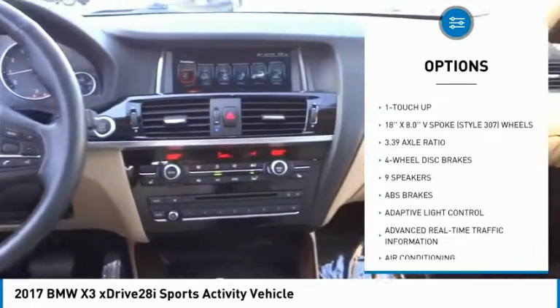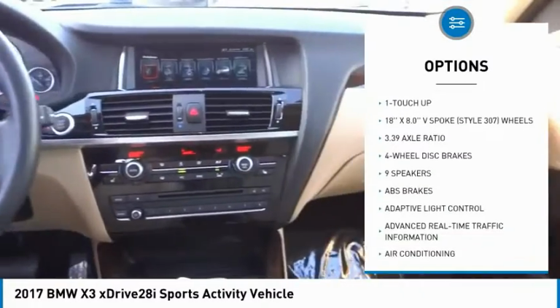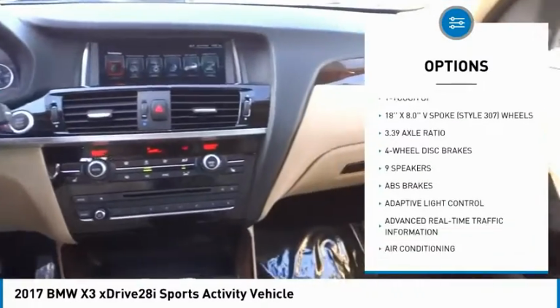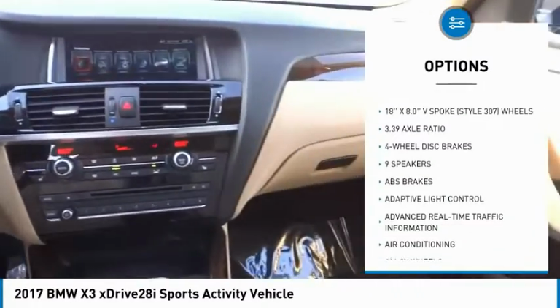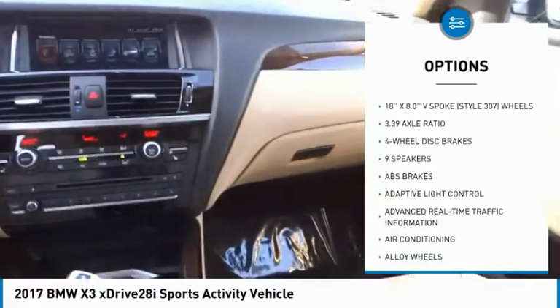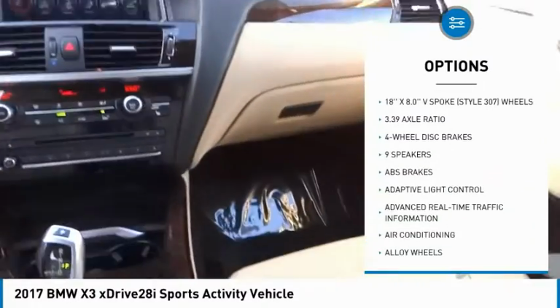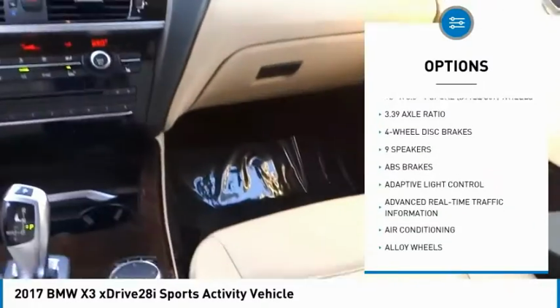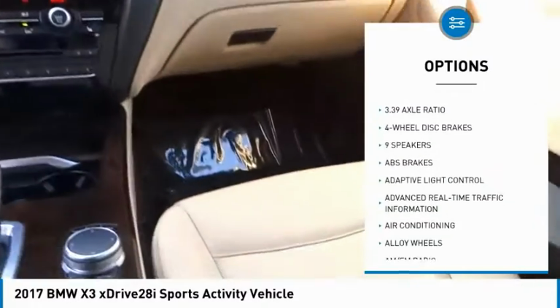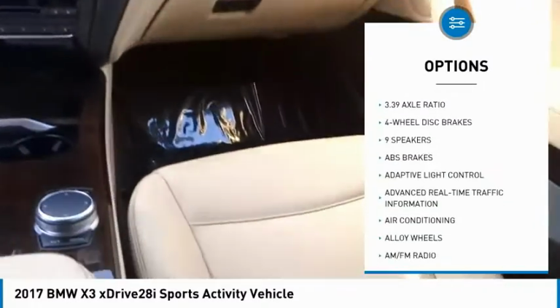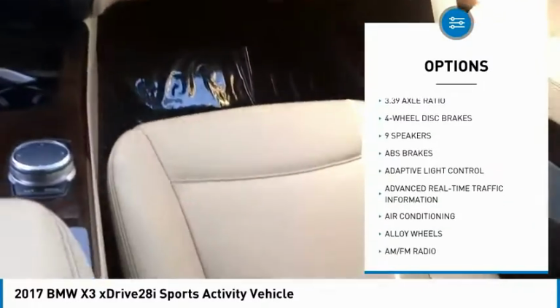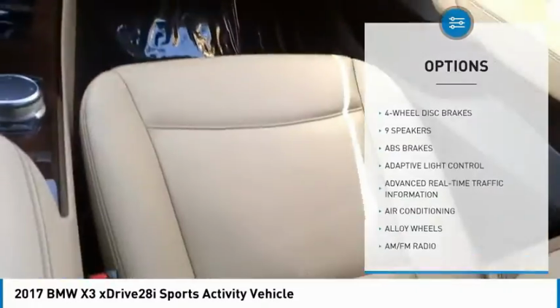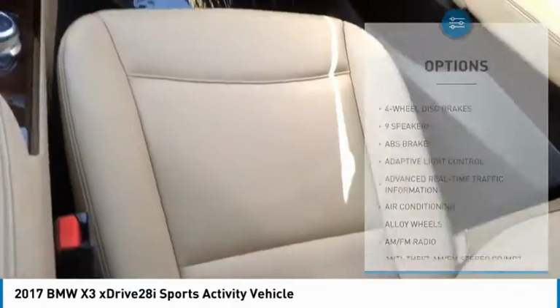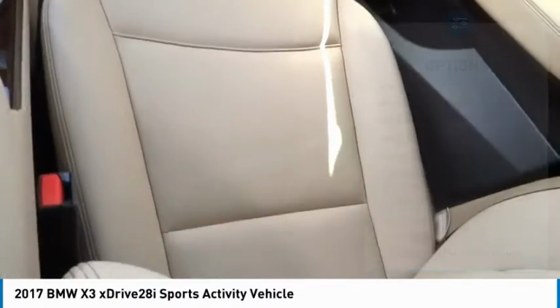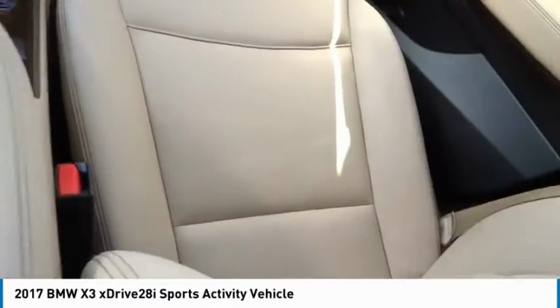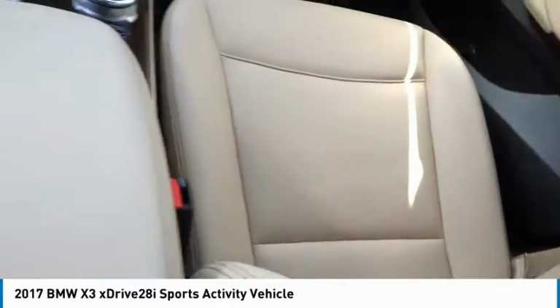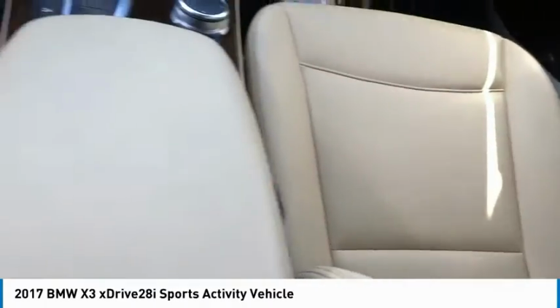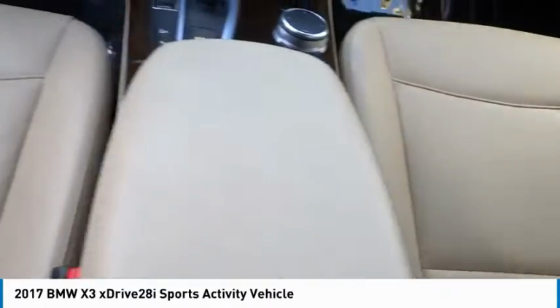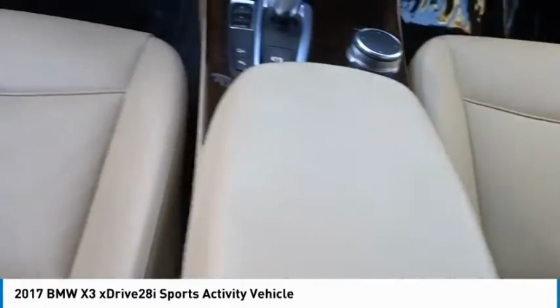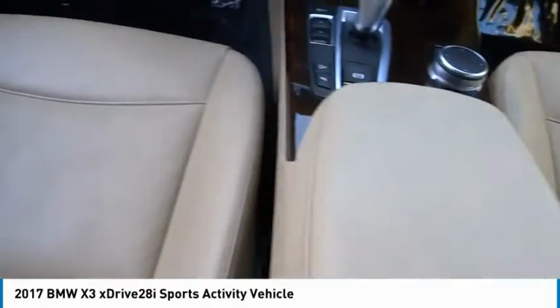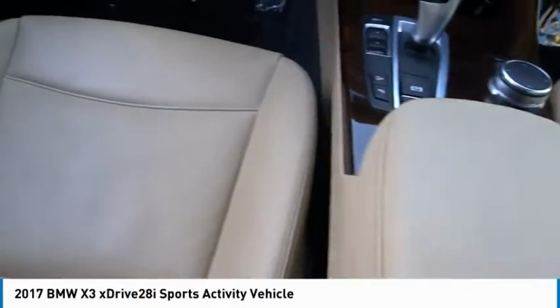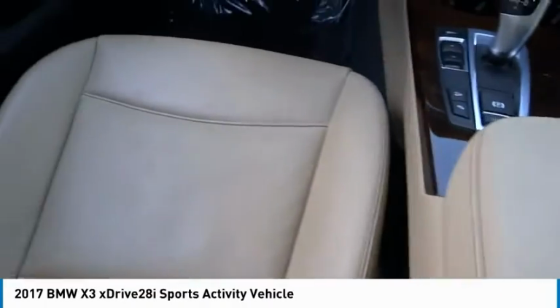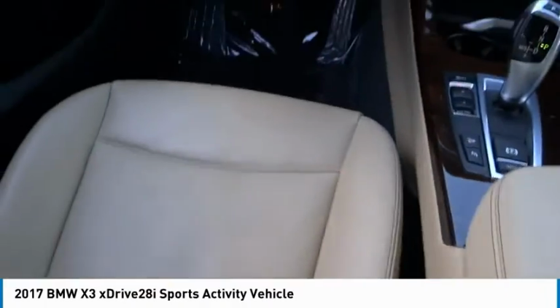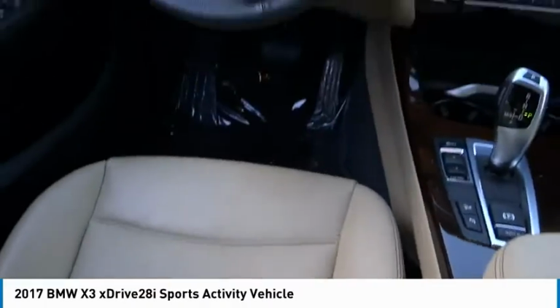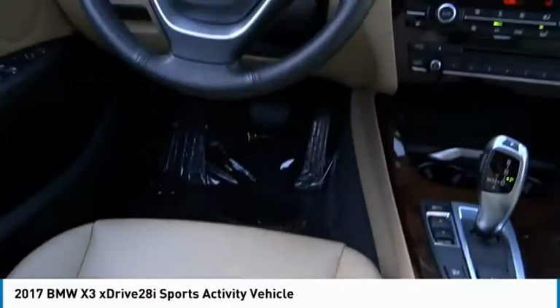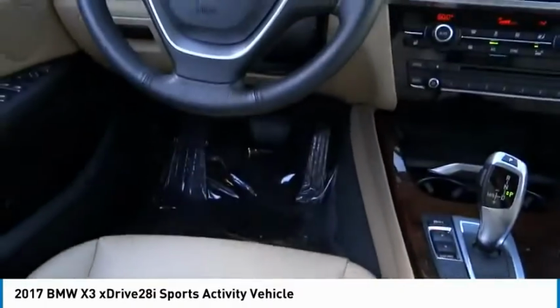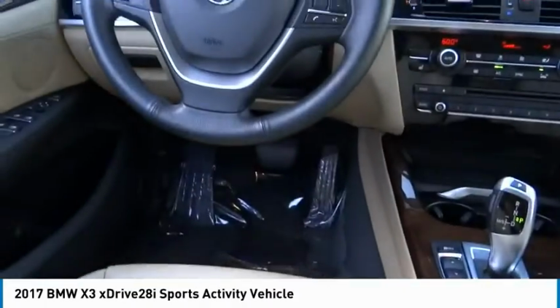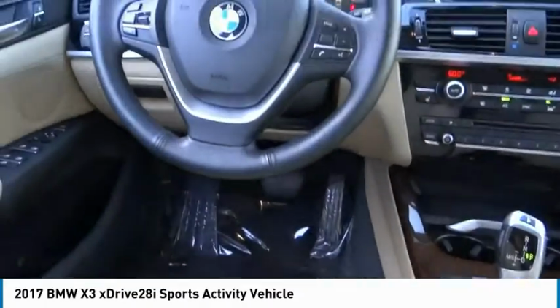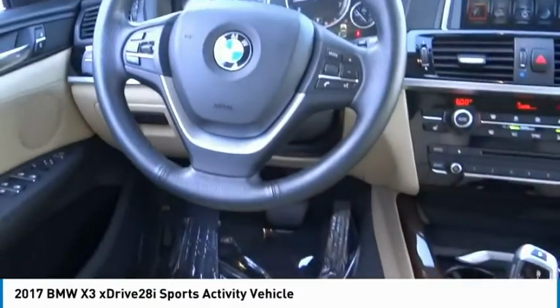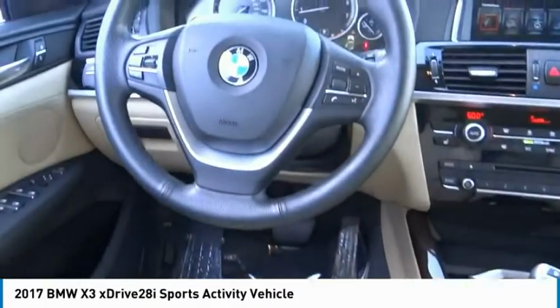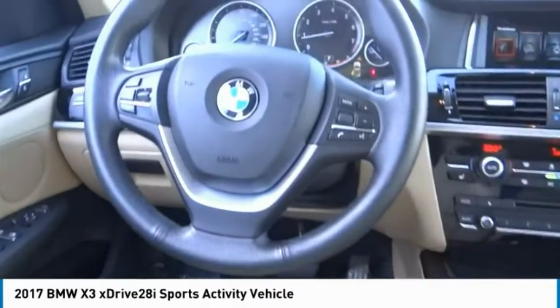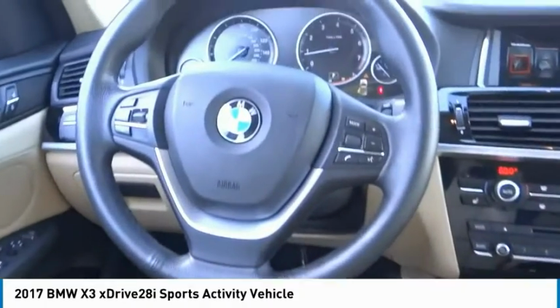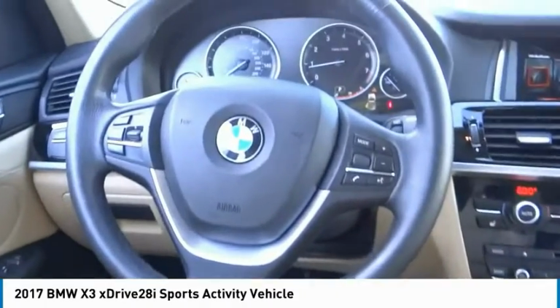Brake assist, traction control, remote keyless entry, fog lights, speed control.